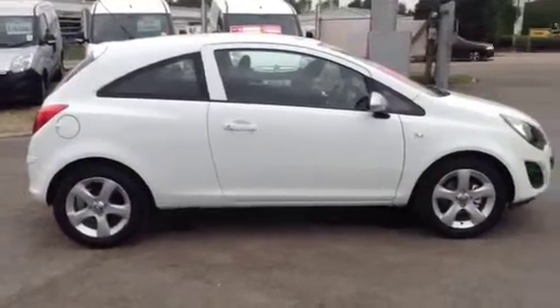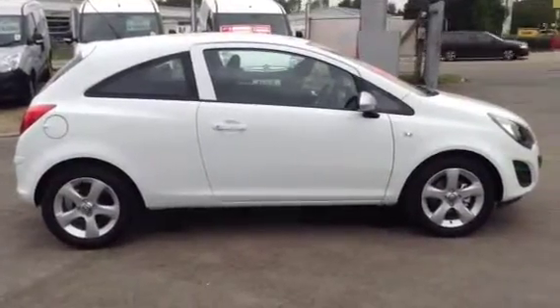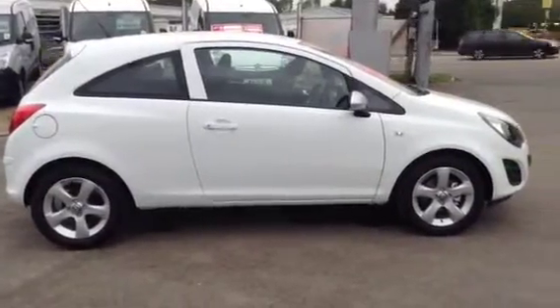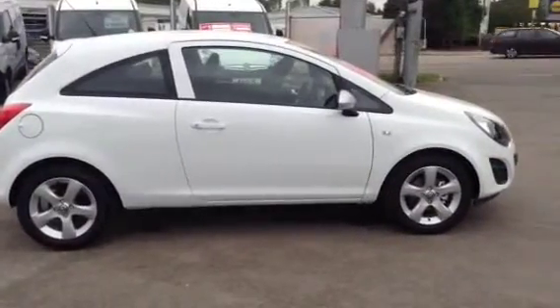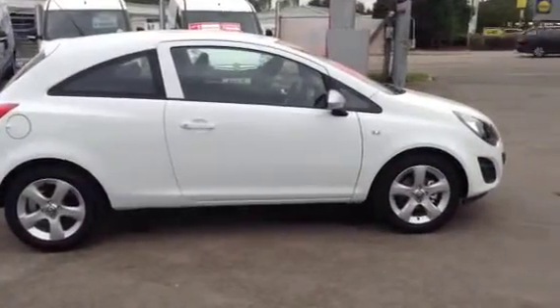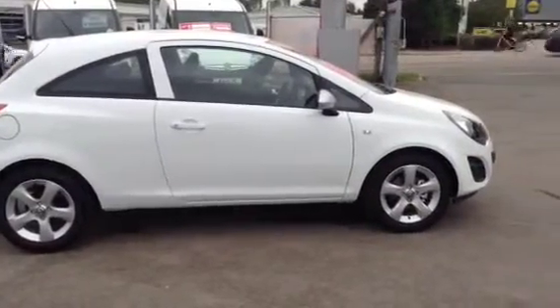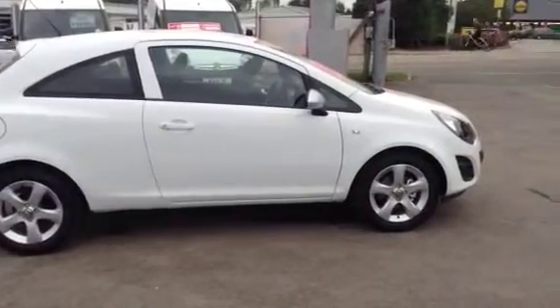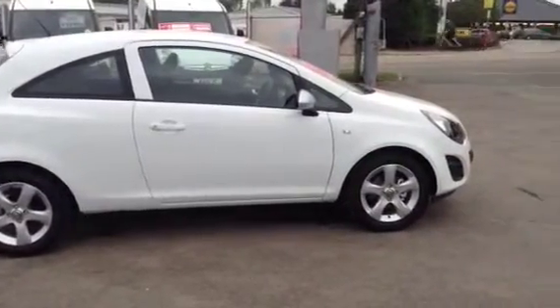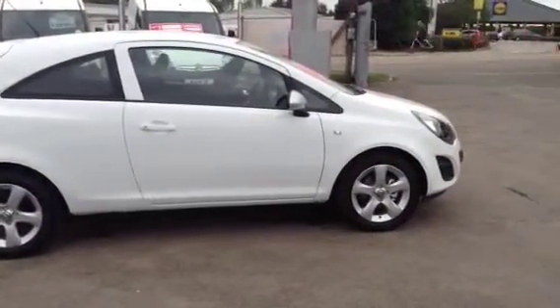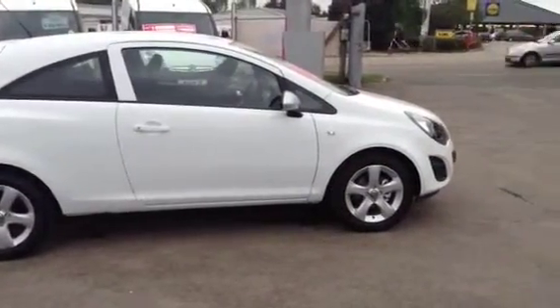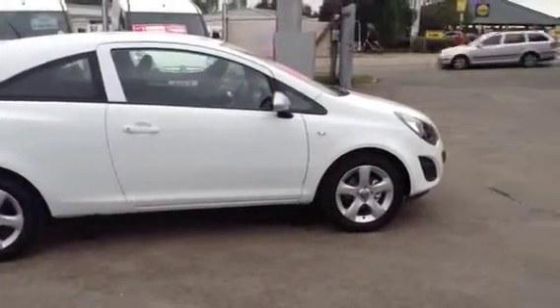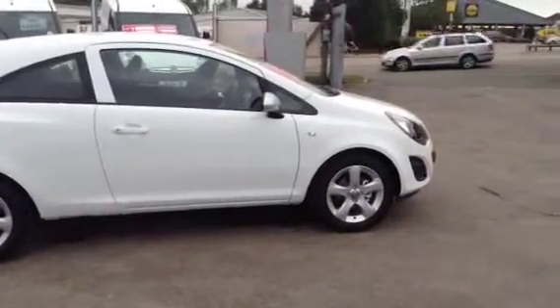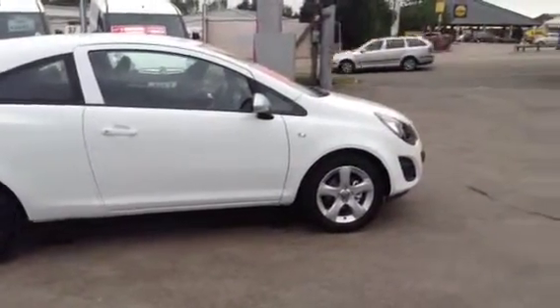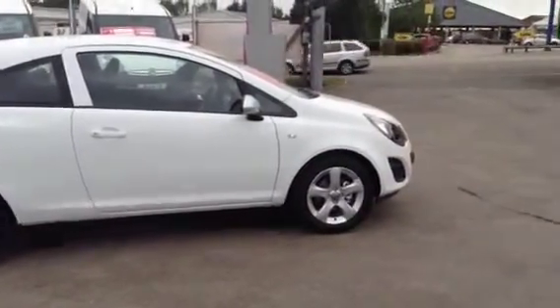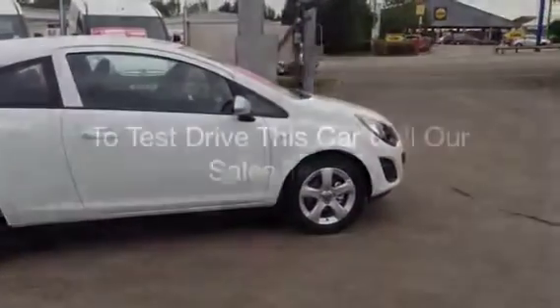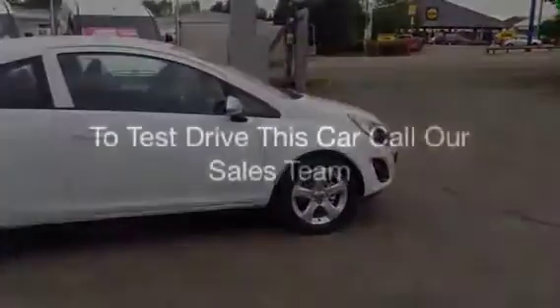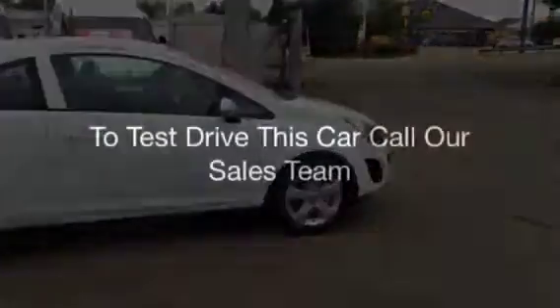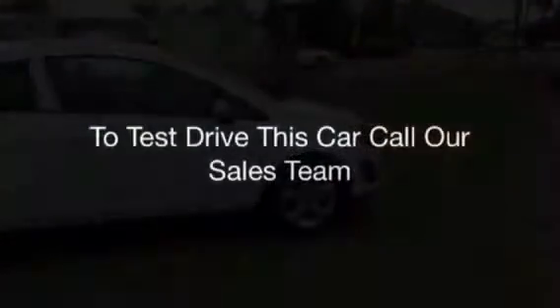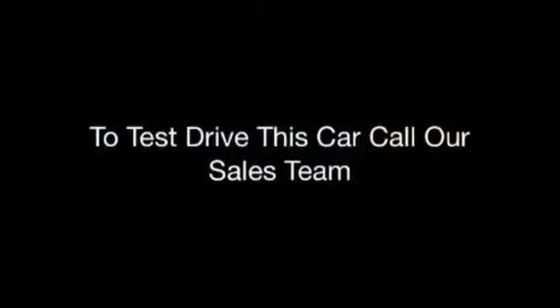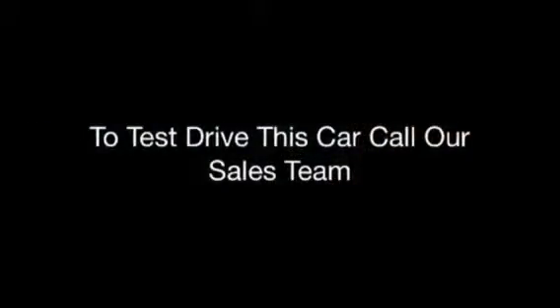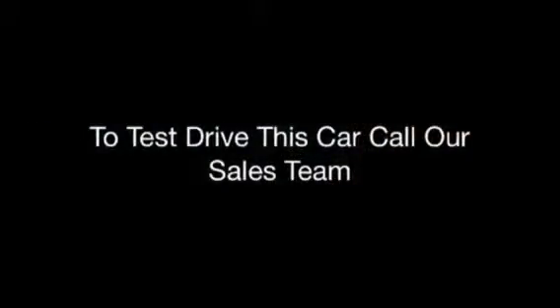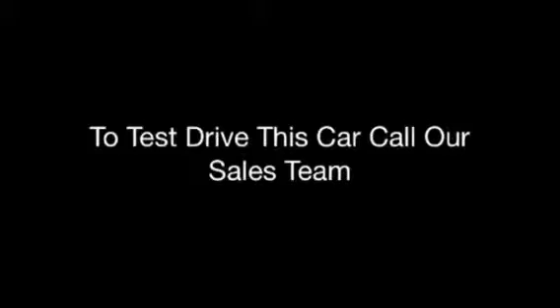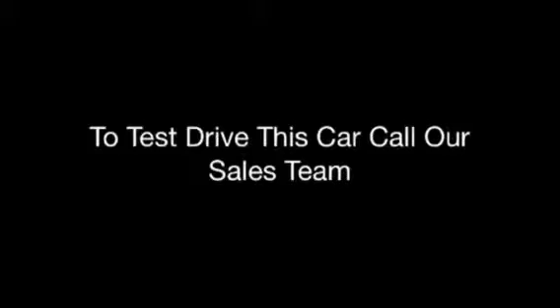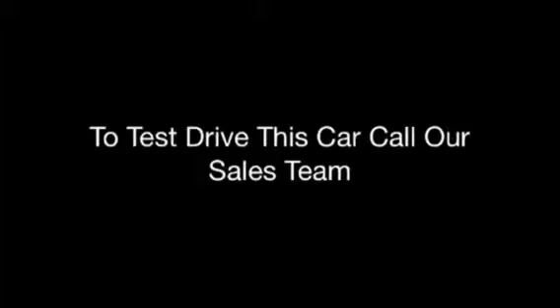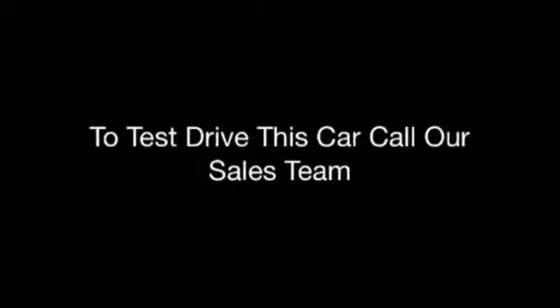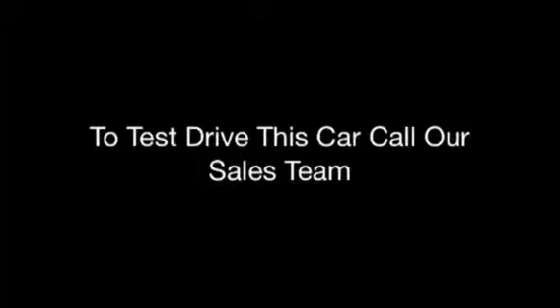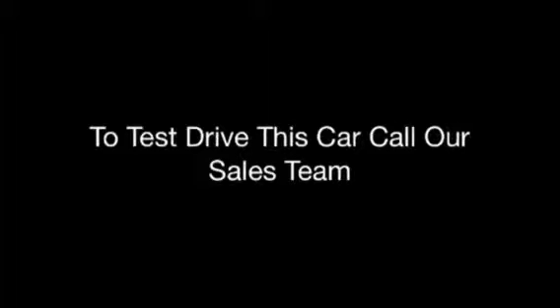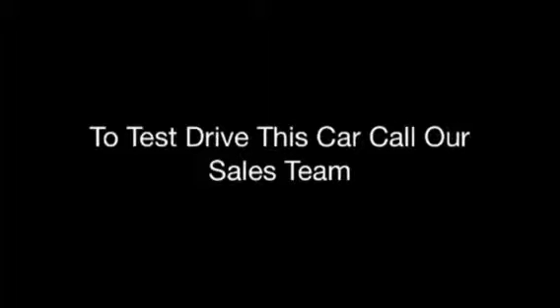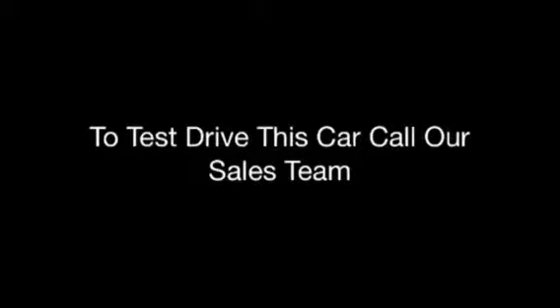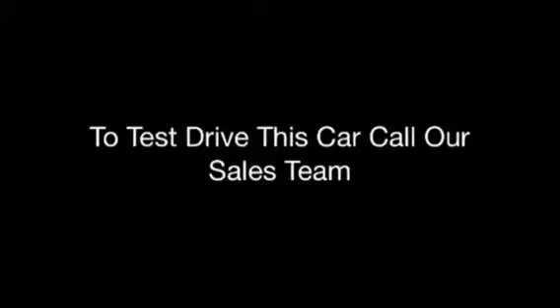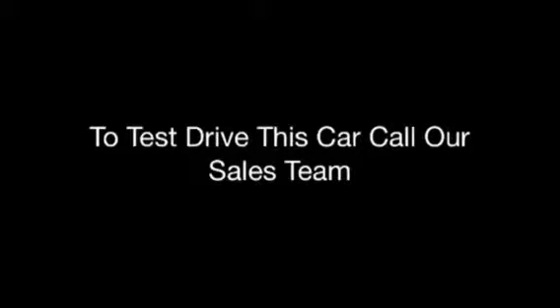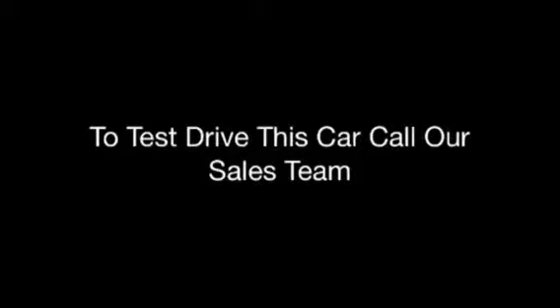To test drive this car, click our enquire now box or give us a call. Finance options are below. Thank you for viewing.